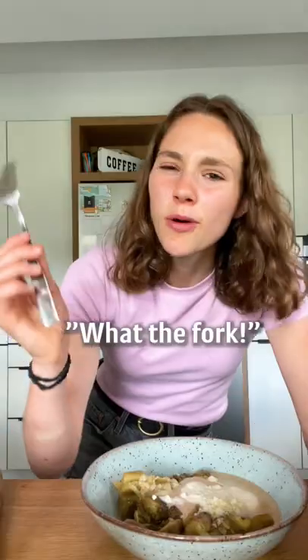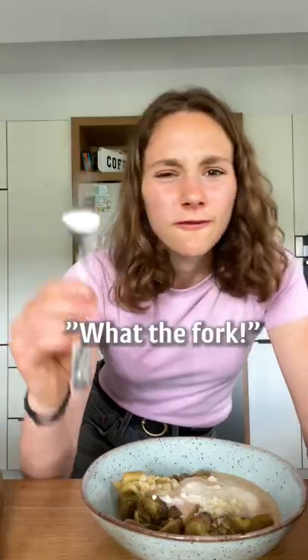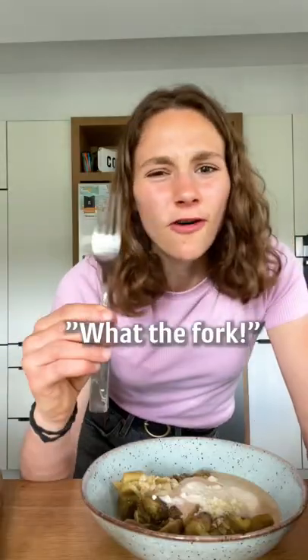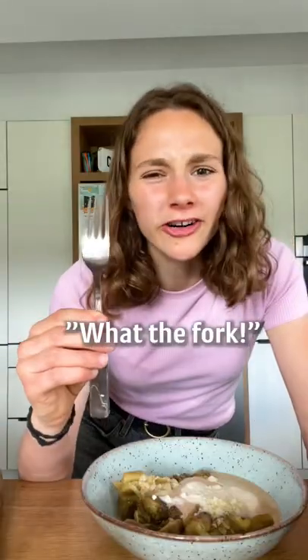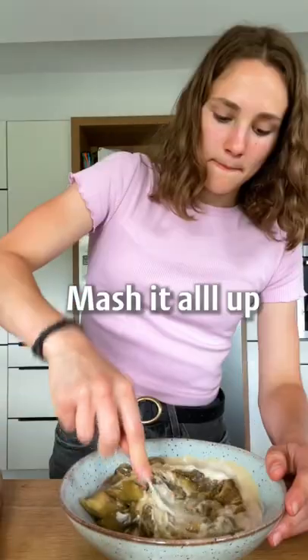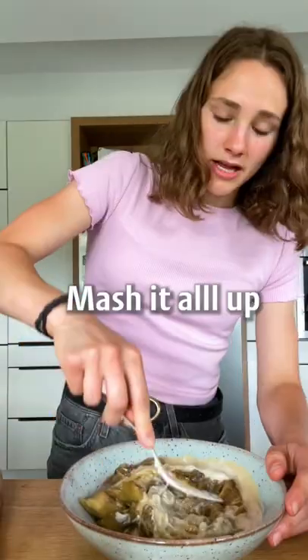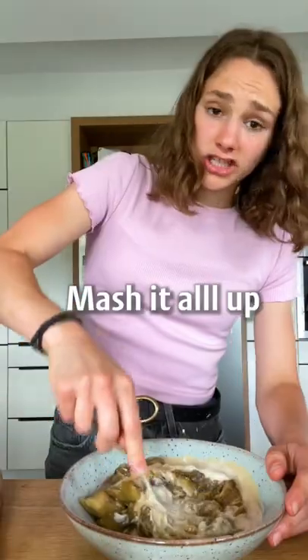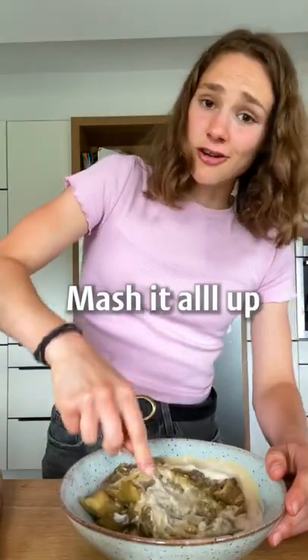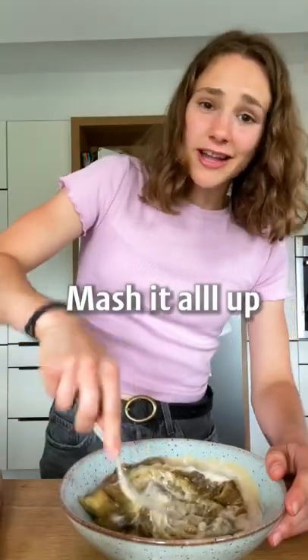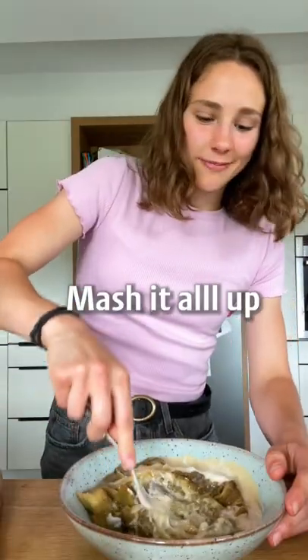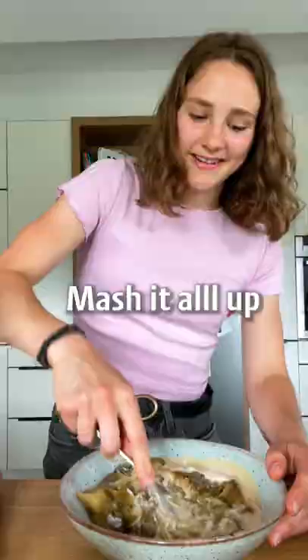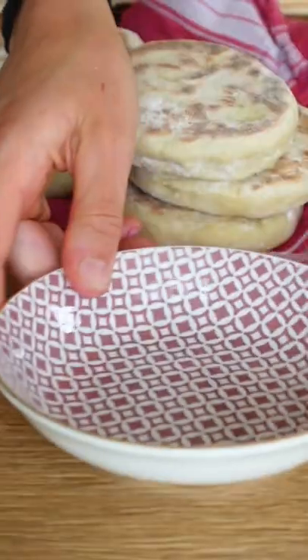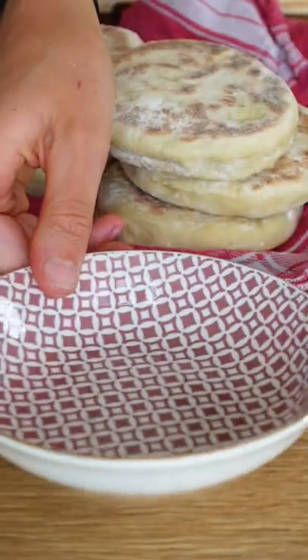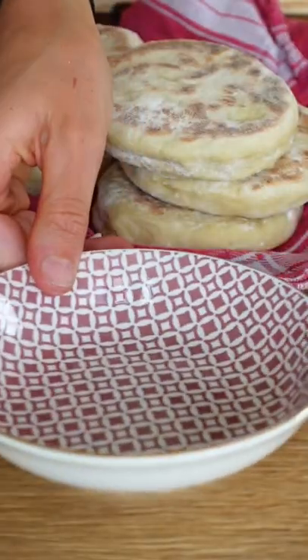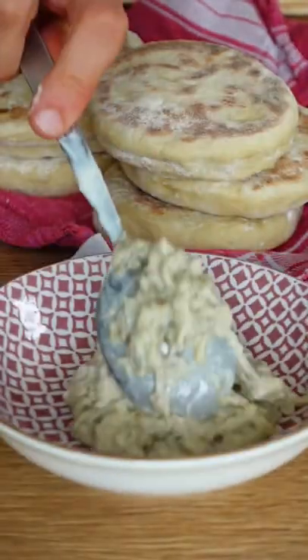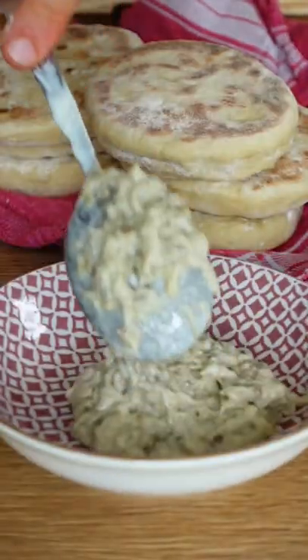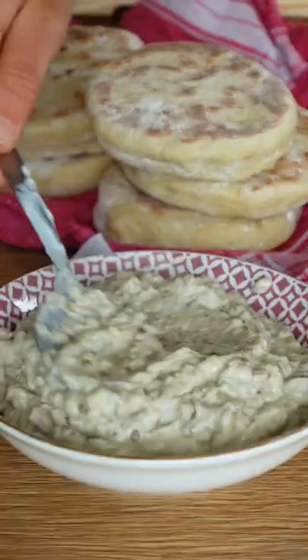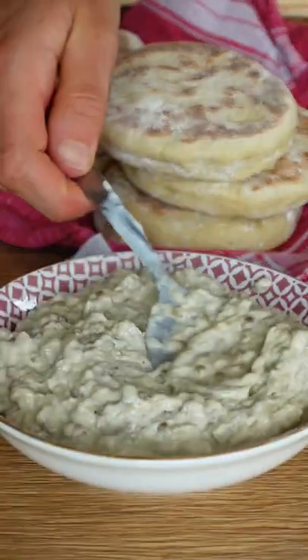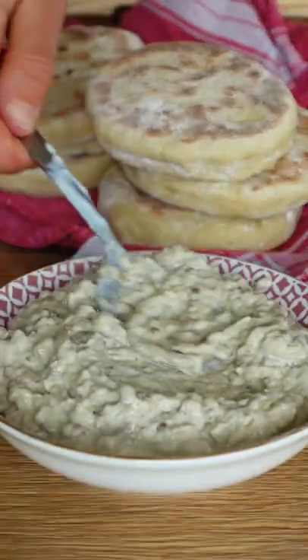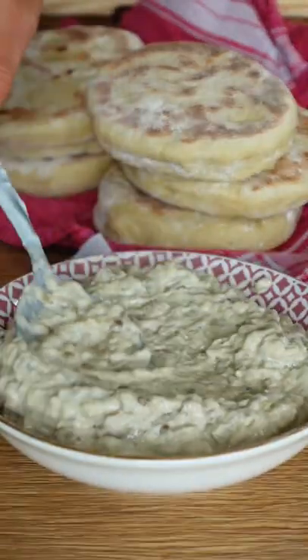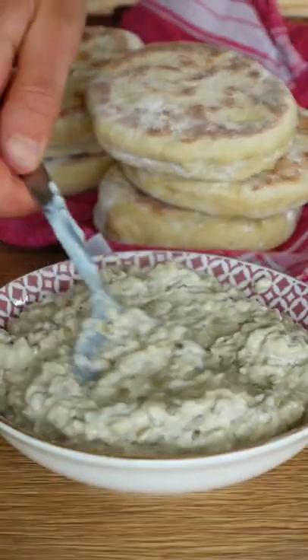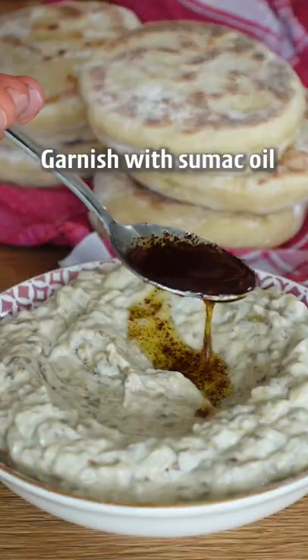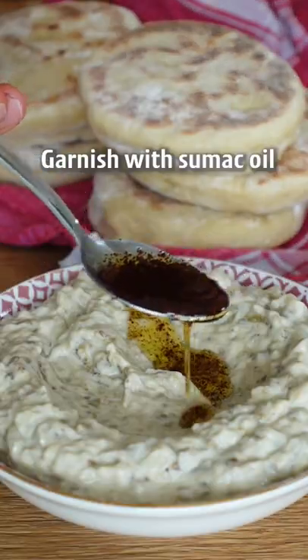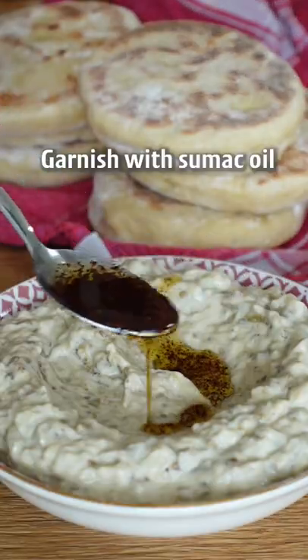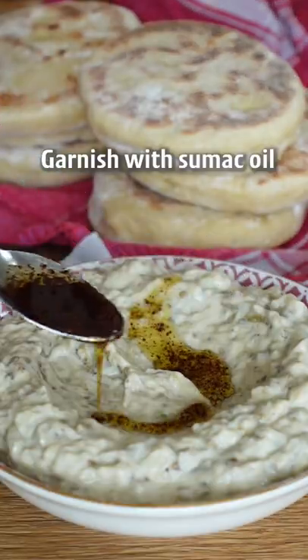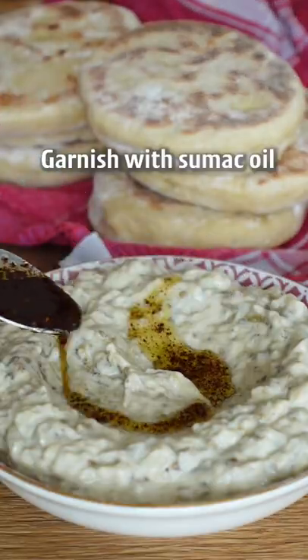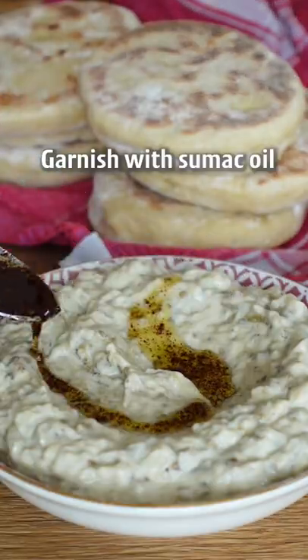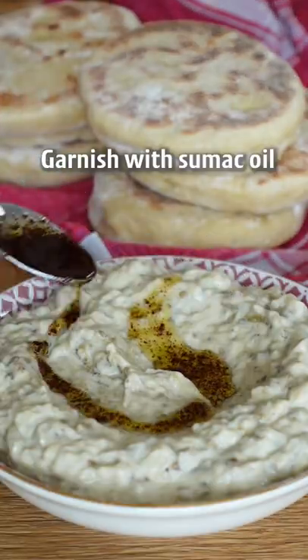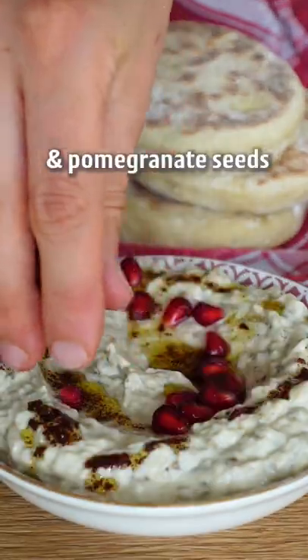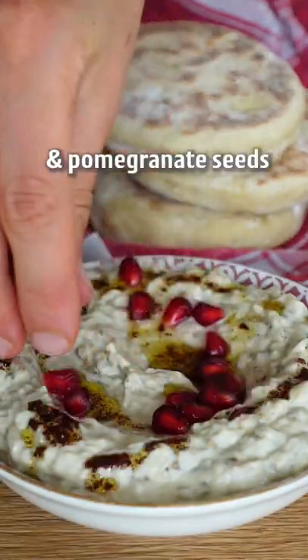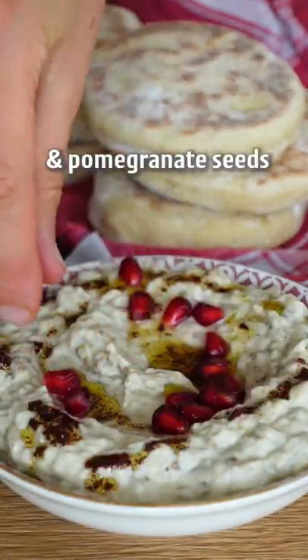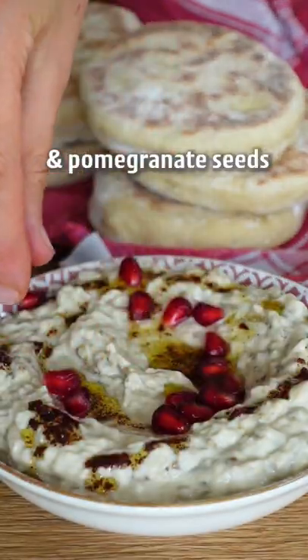What the fuck? Mash it all up. Garnish with sumac oil and pumpkin seeds.